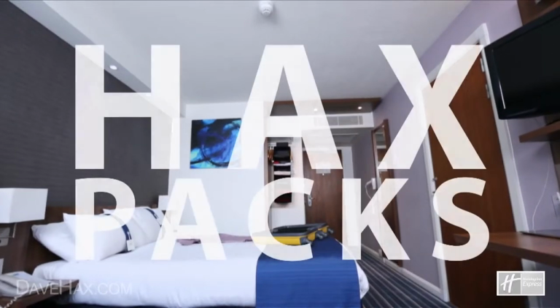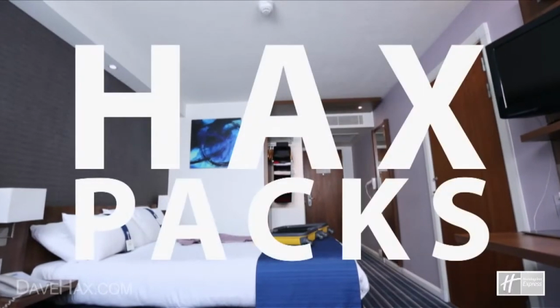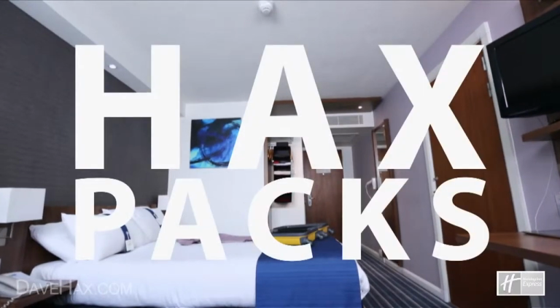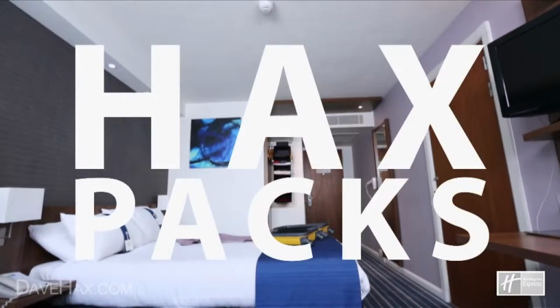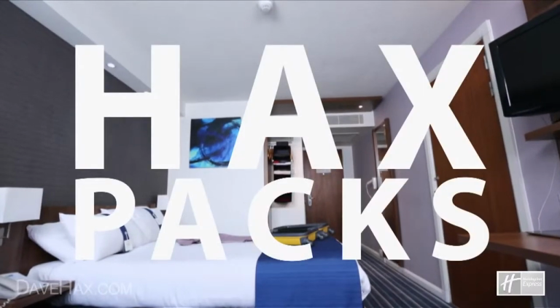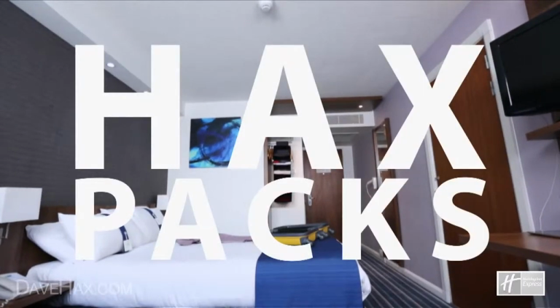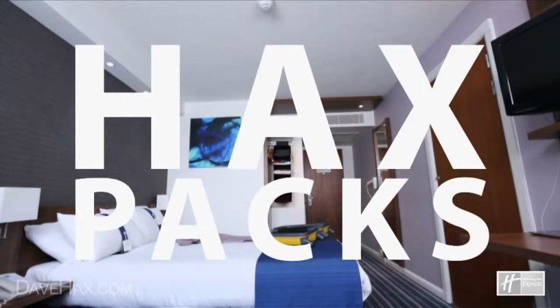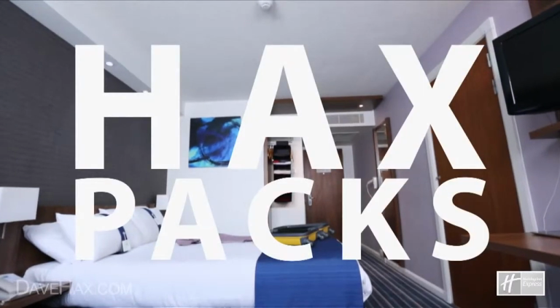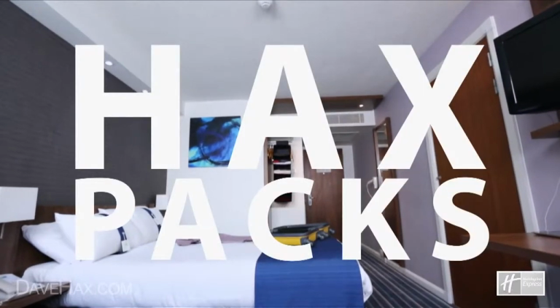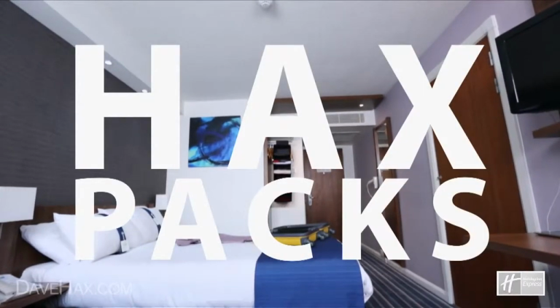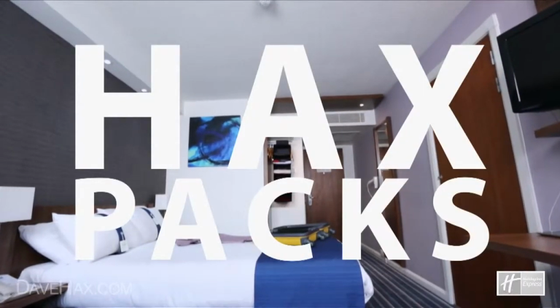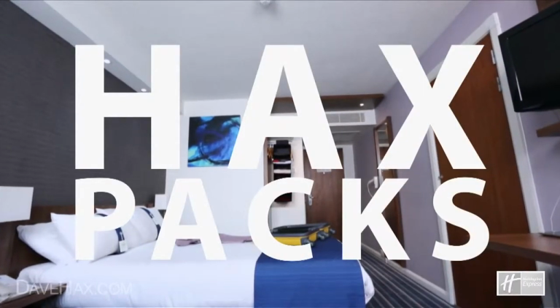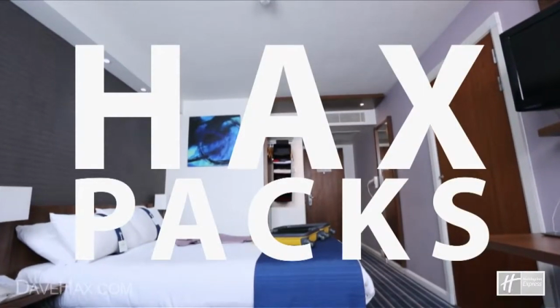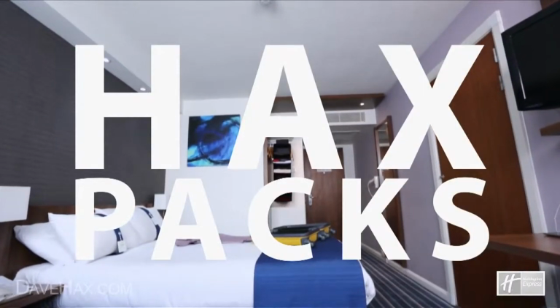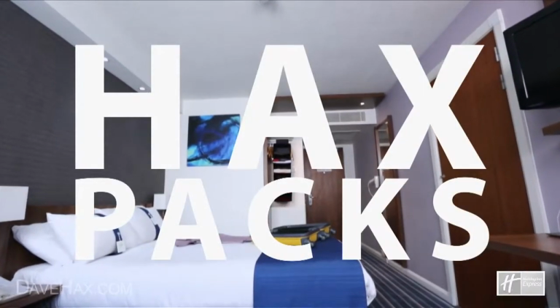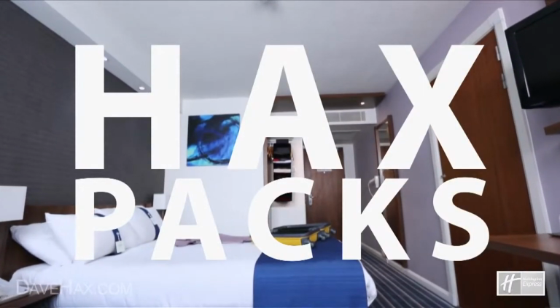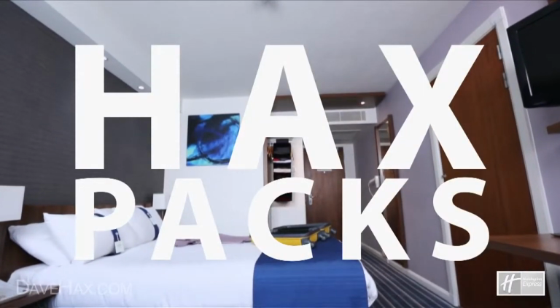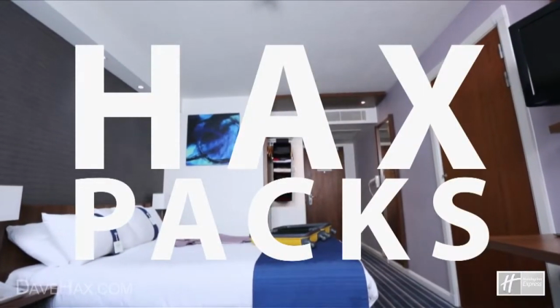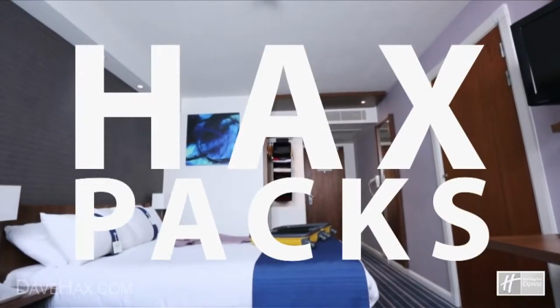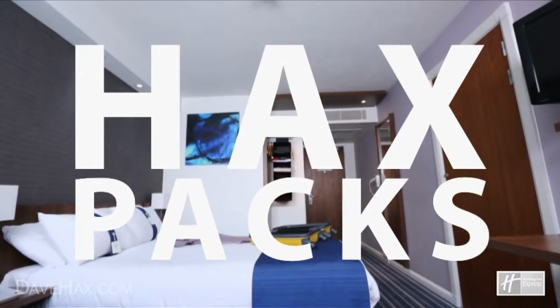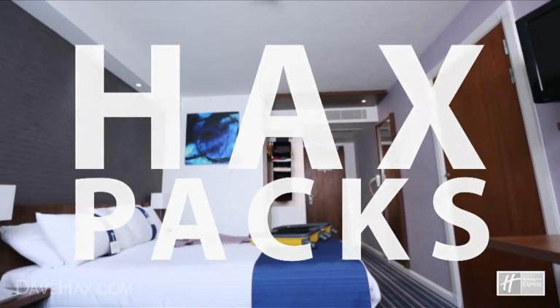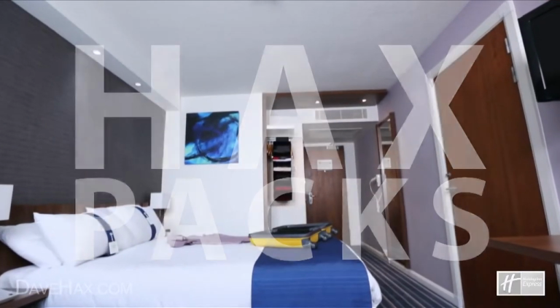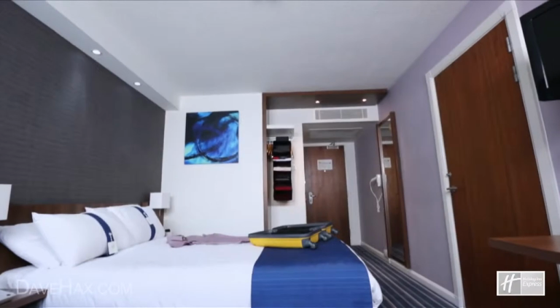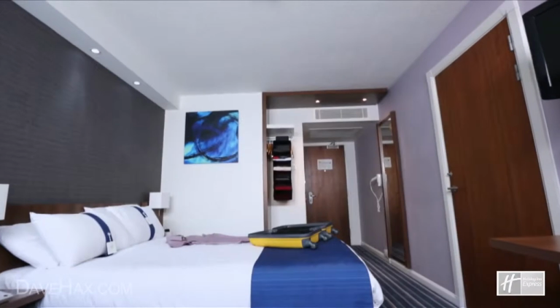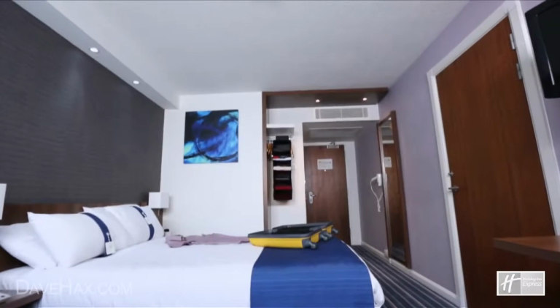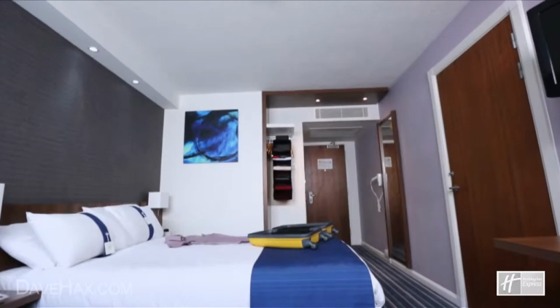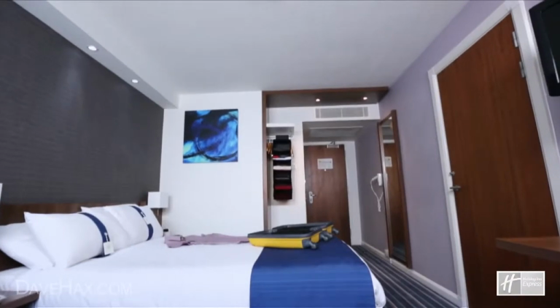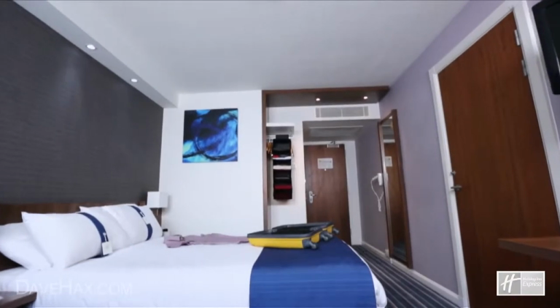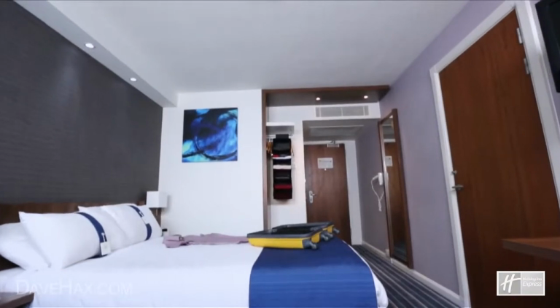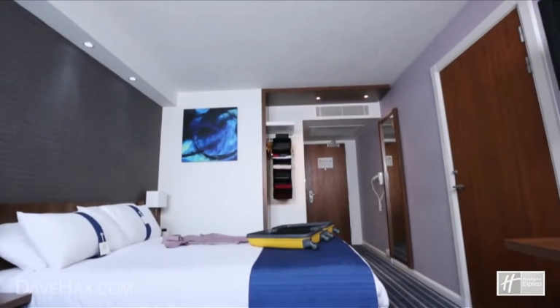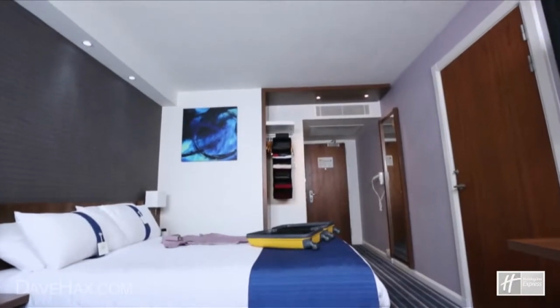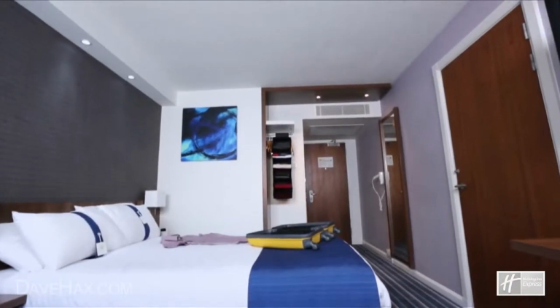Today, to celebrate my appointment as efficiency engineer at Holiday Inn Express, I'm going to show you my favourite packing tips.